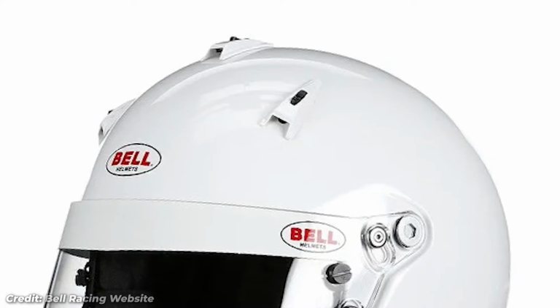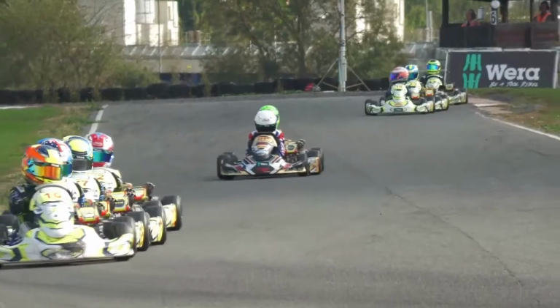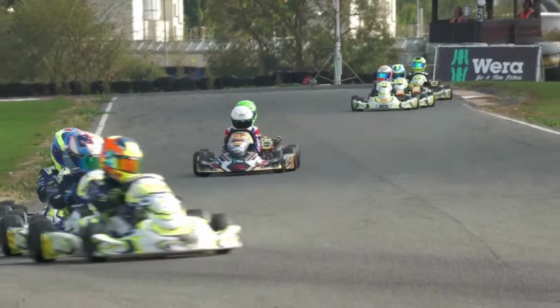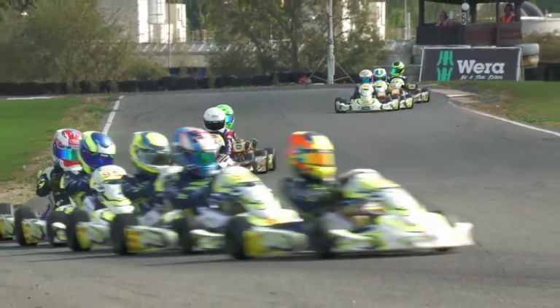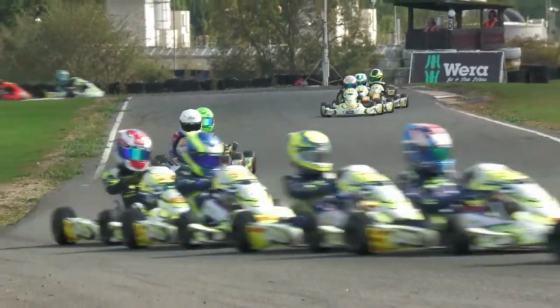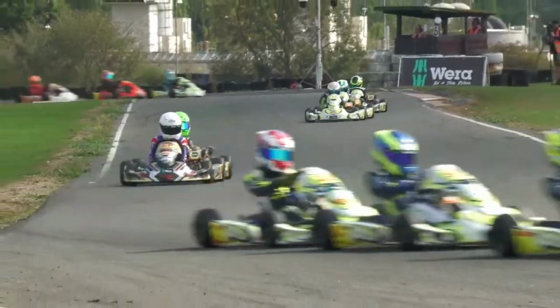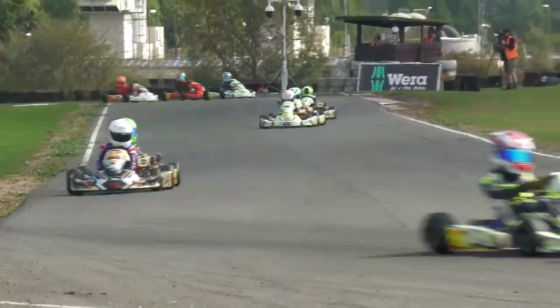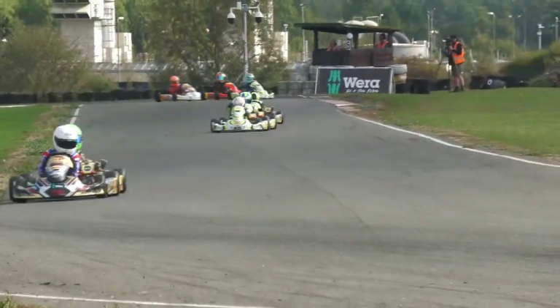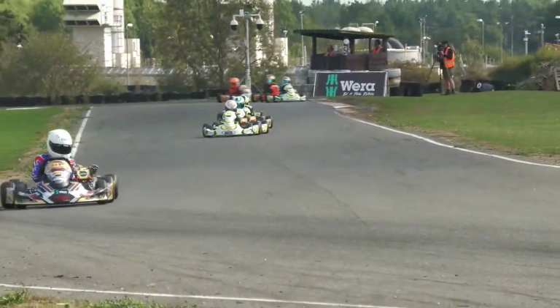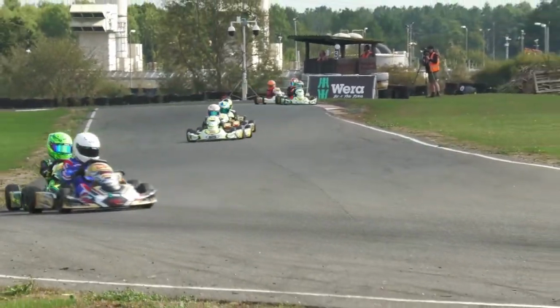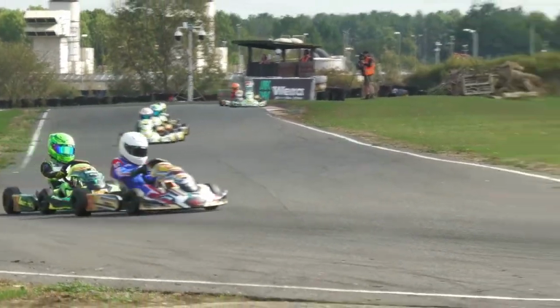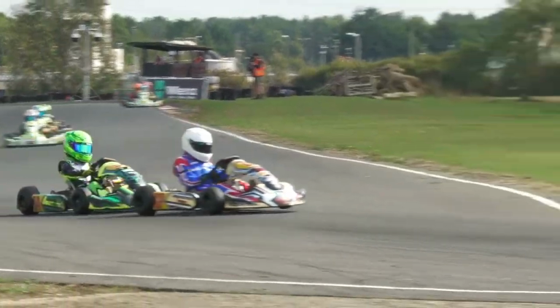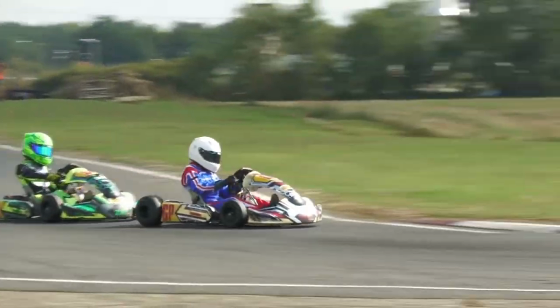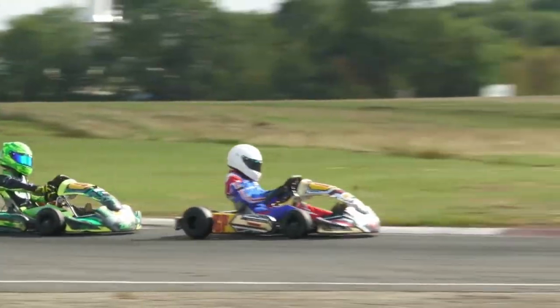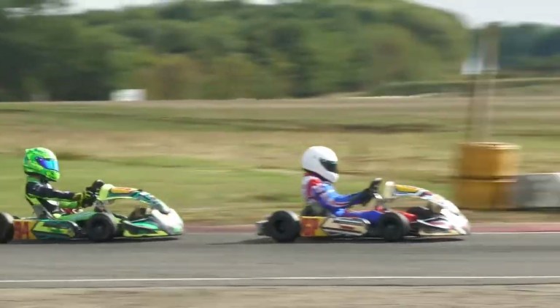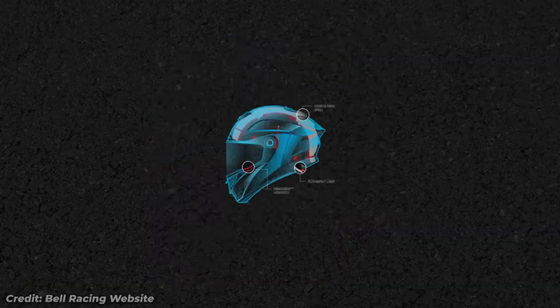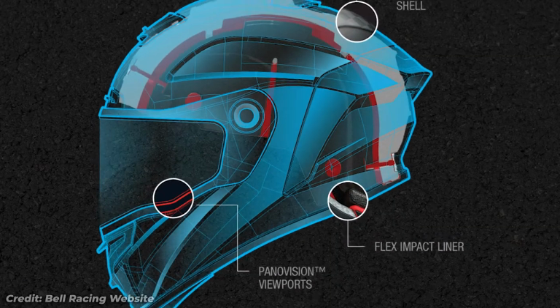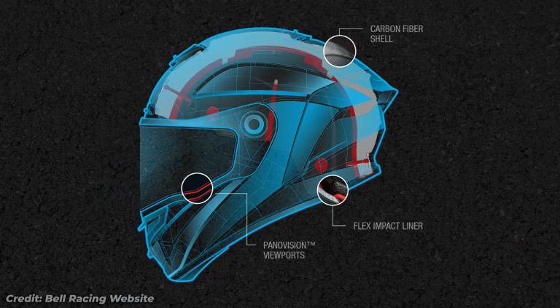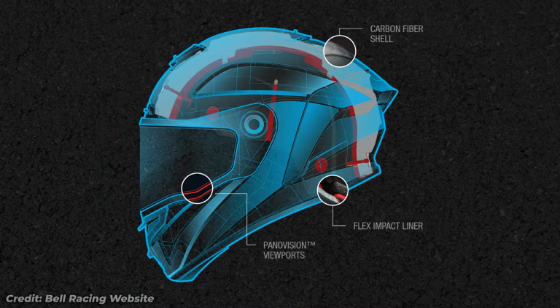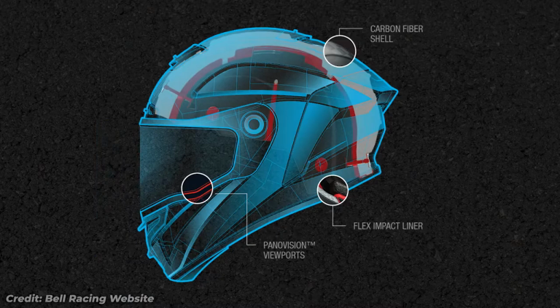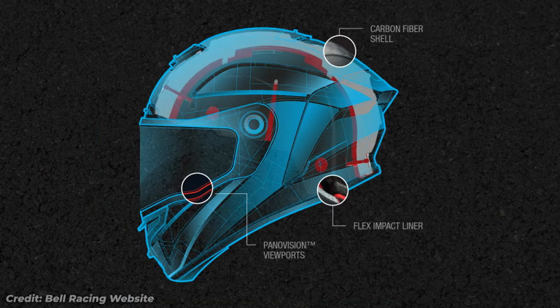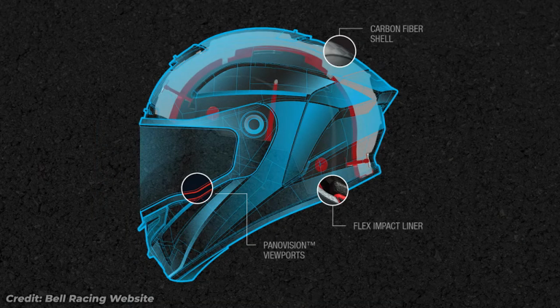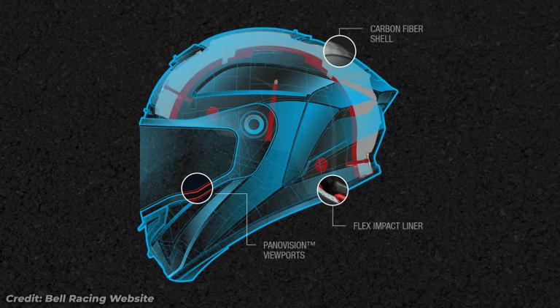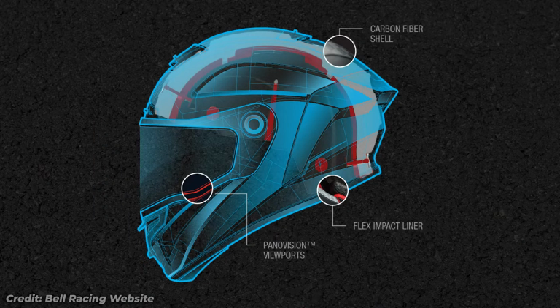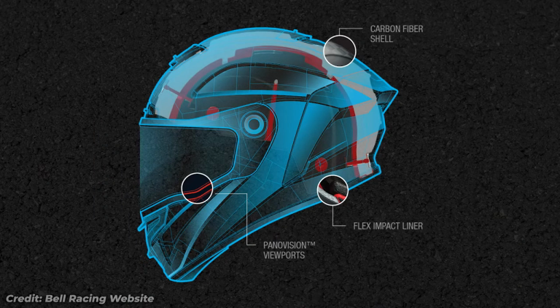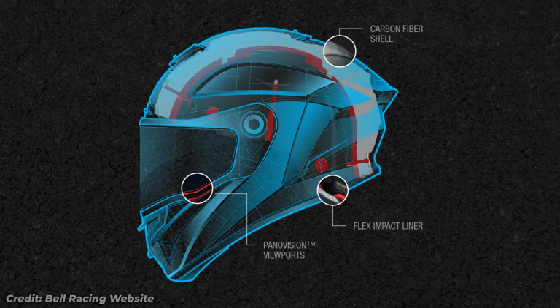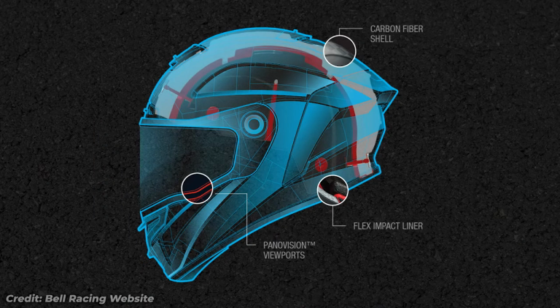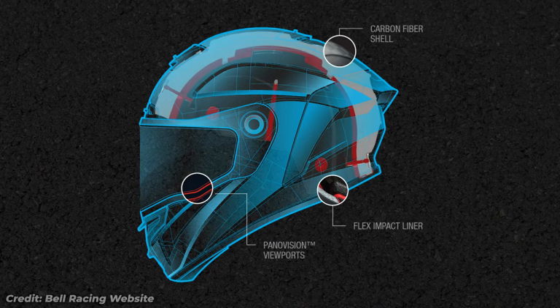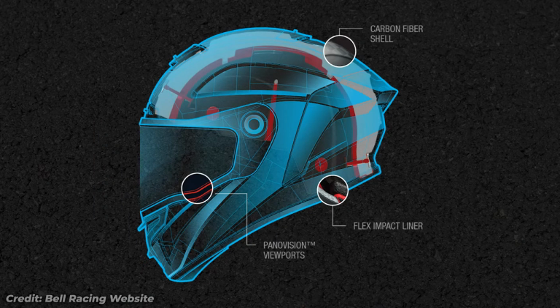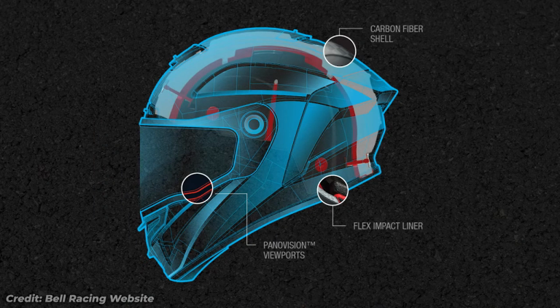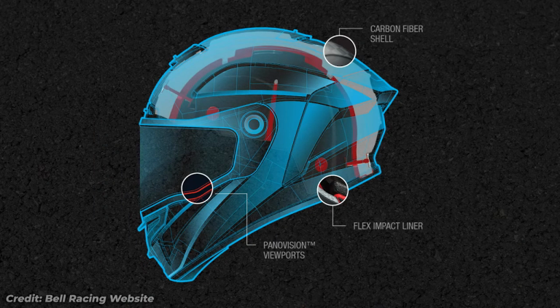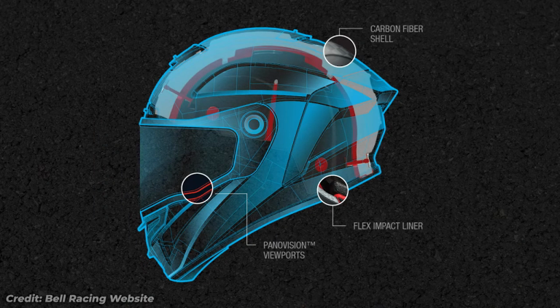Bell helmets also feature a range of advanced safety features such as a lightweight carbon fiber shell, a reinforced chin strap, and a multi-density EPS liner.